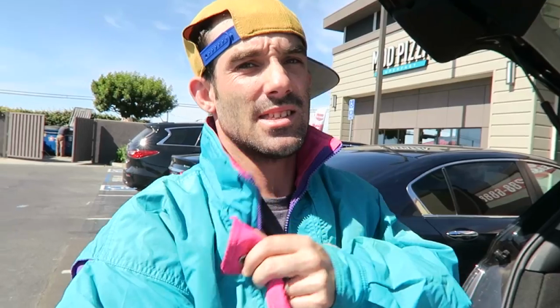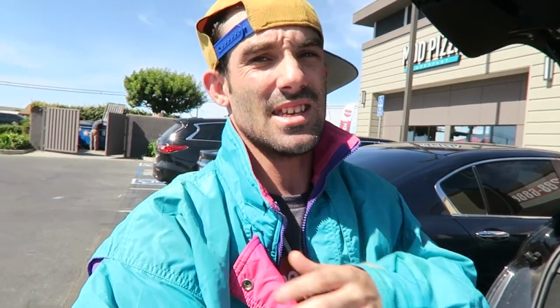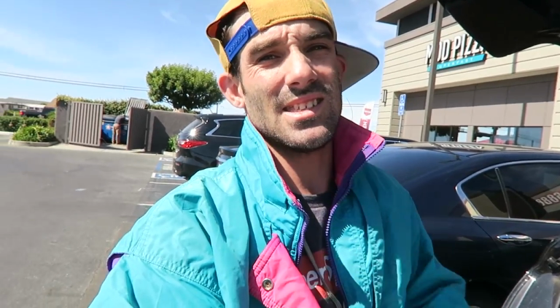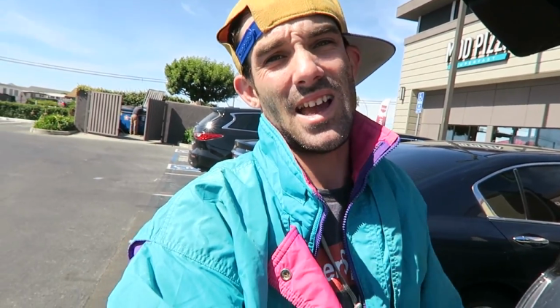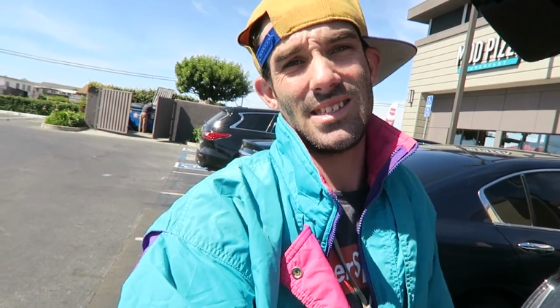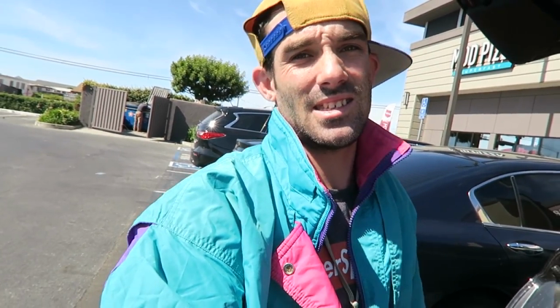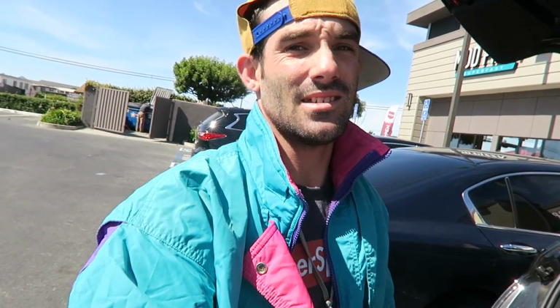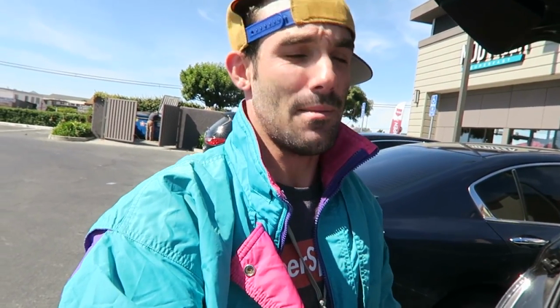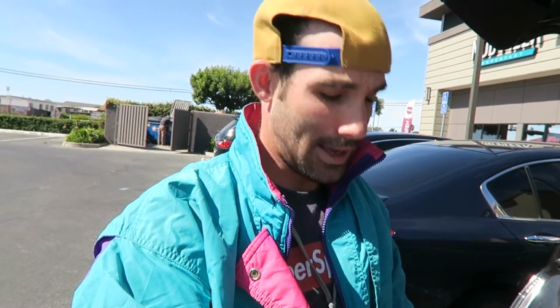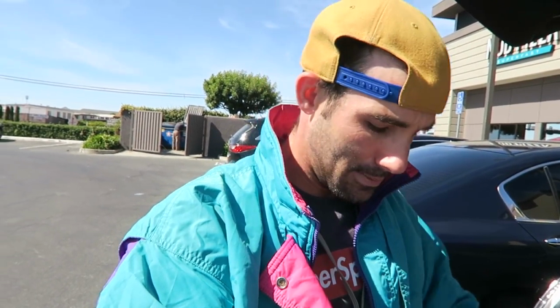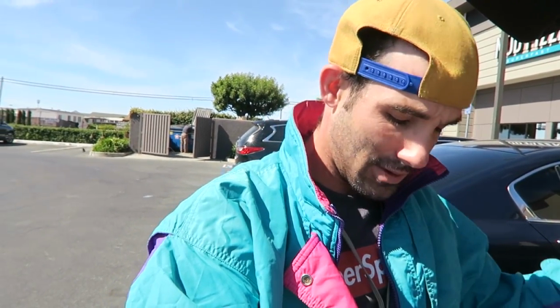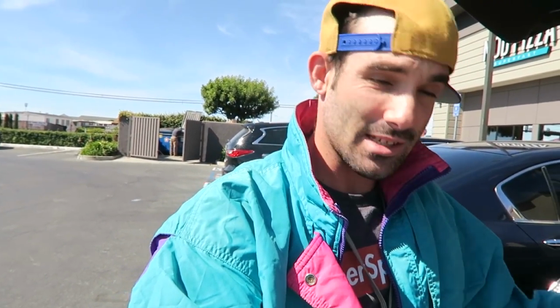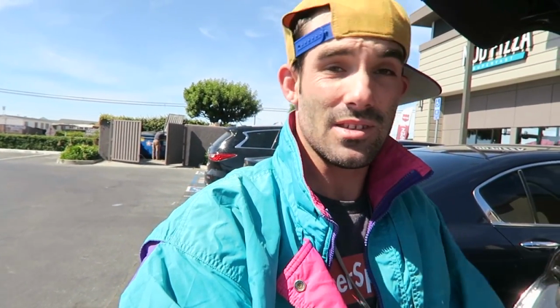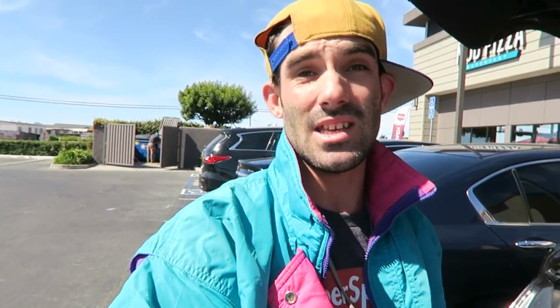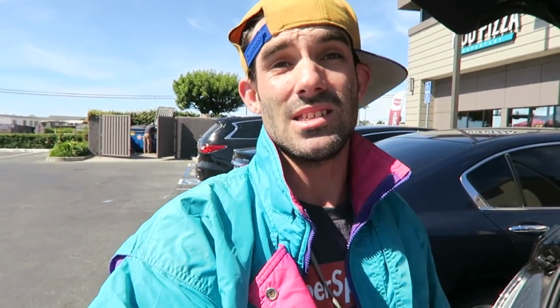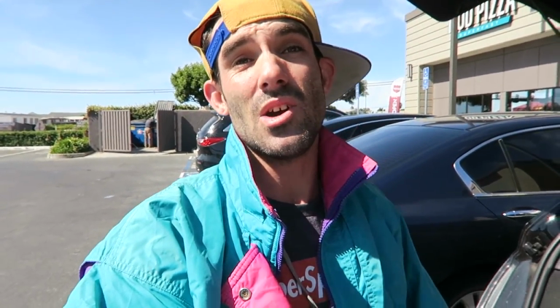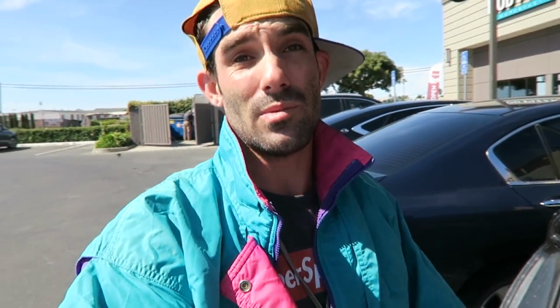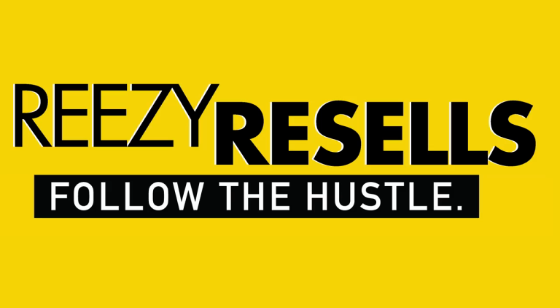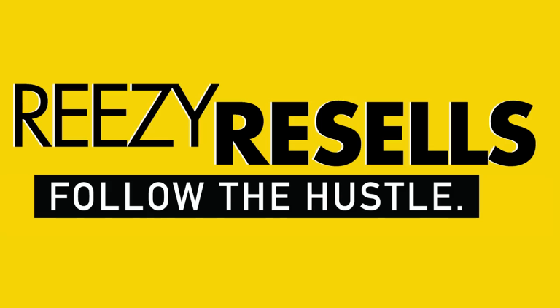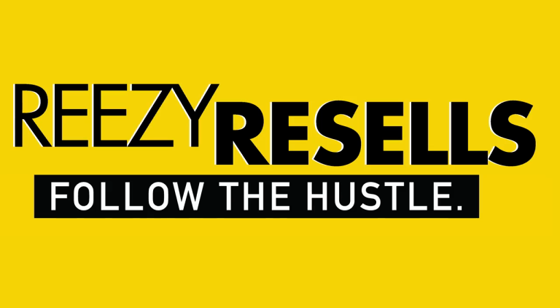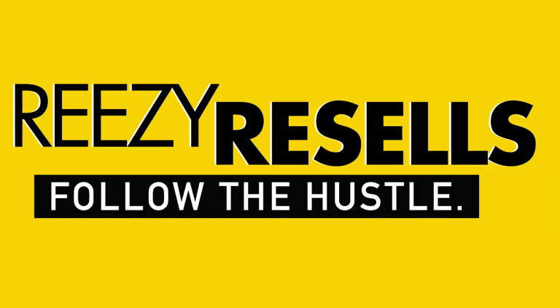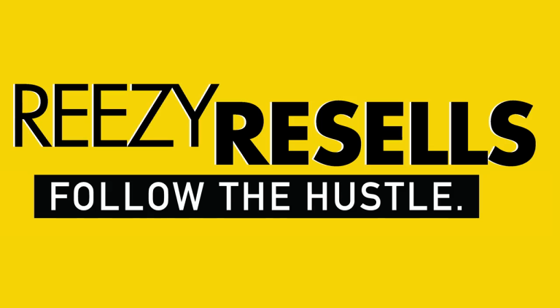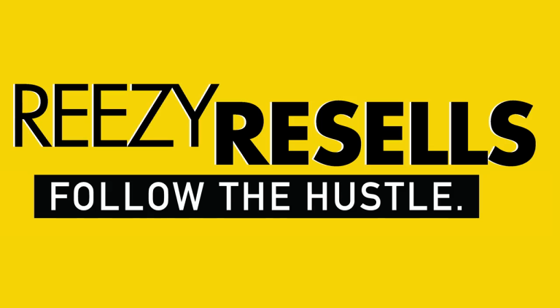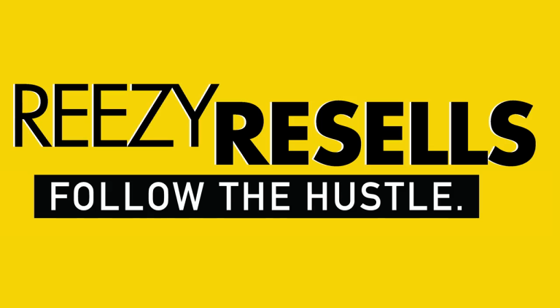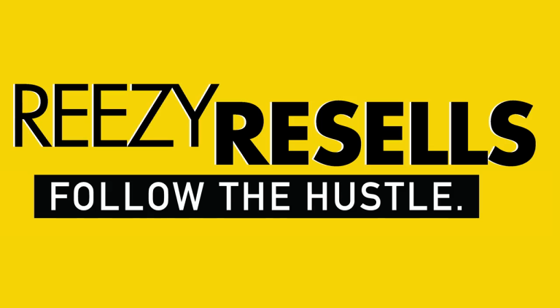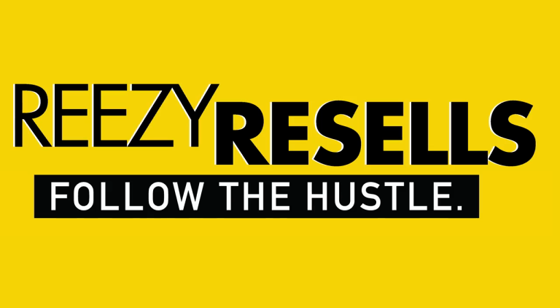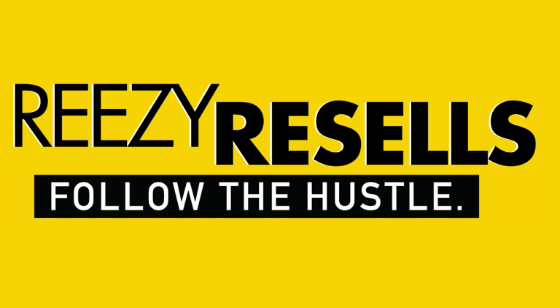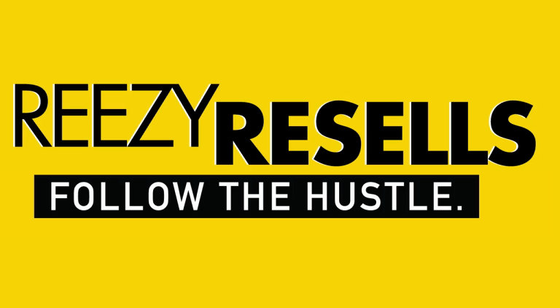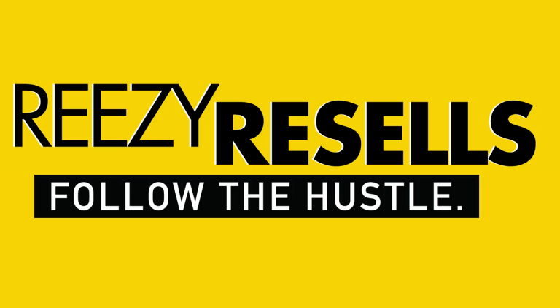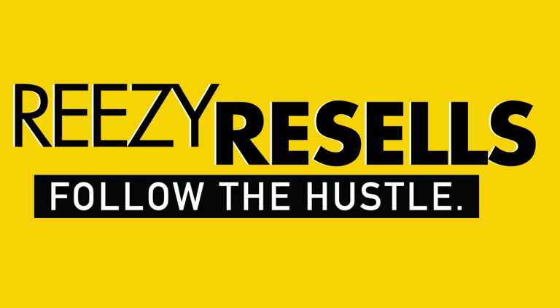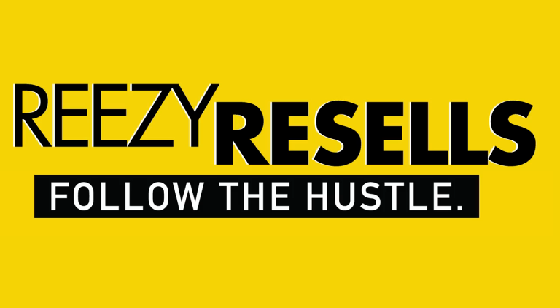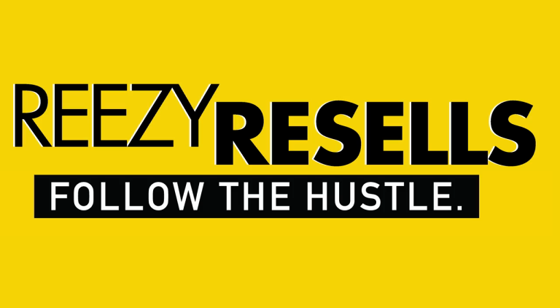This thing is nice. I might keep it myself. This thing is dope. Reezy Resells. Follow the hustle.